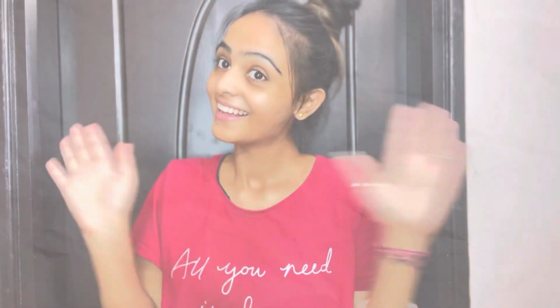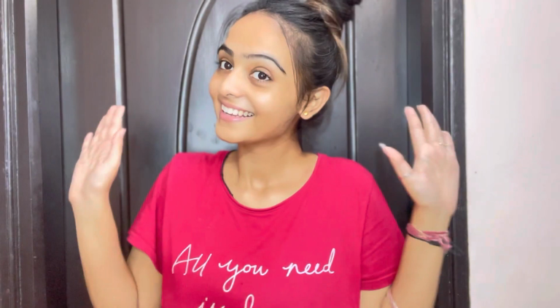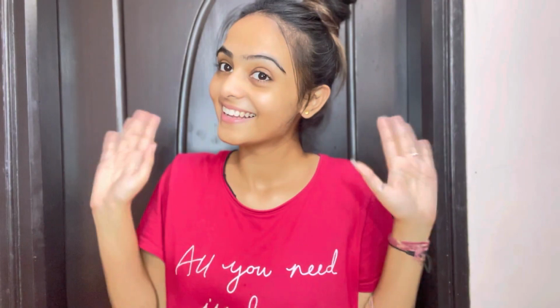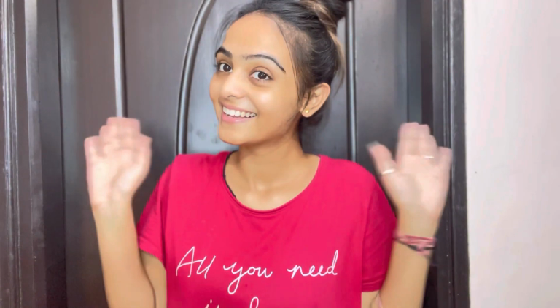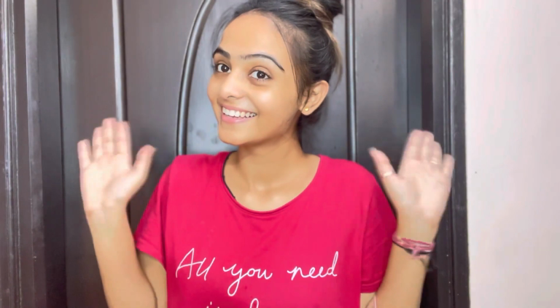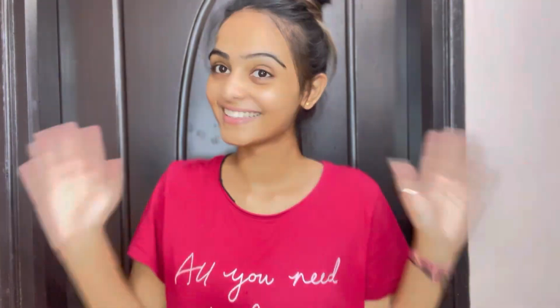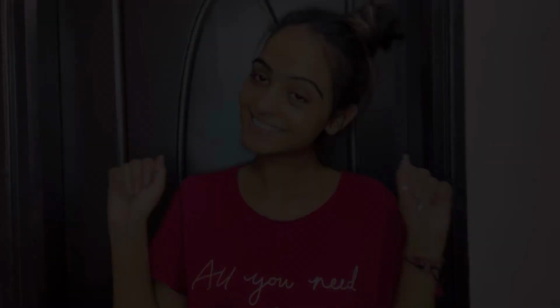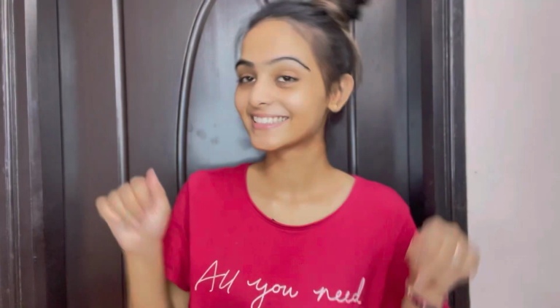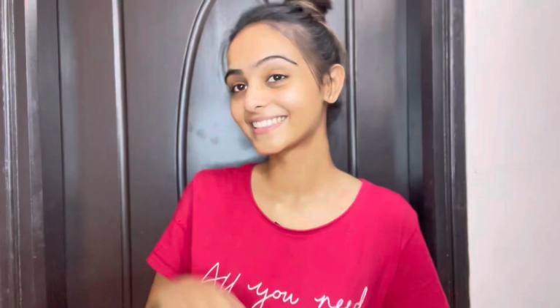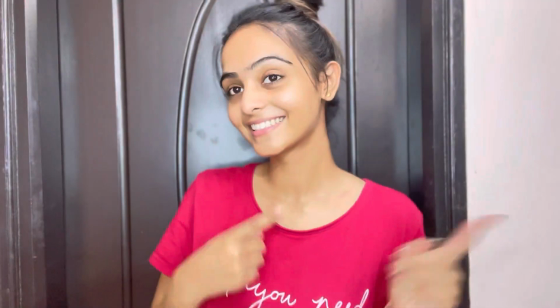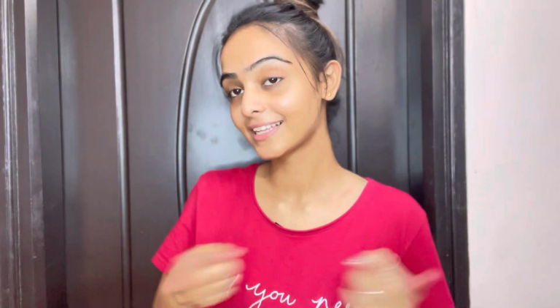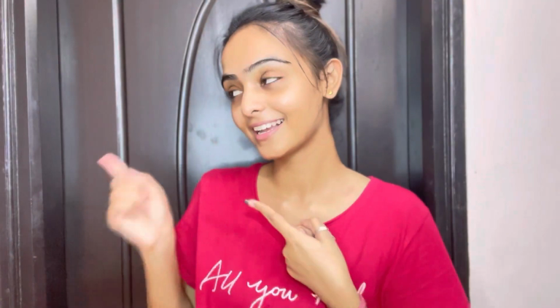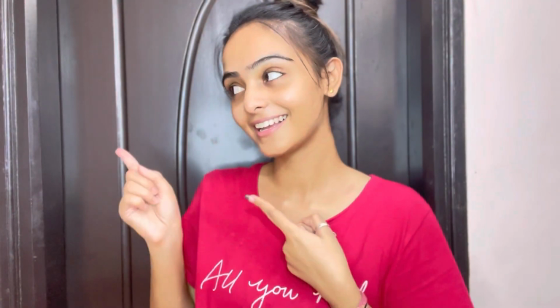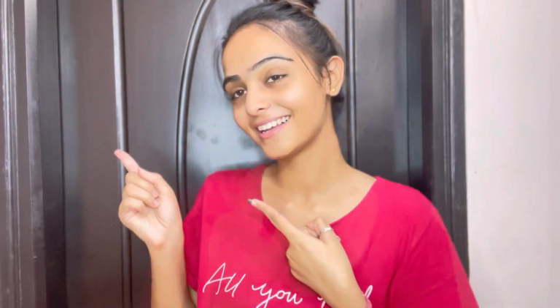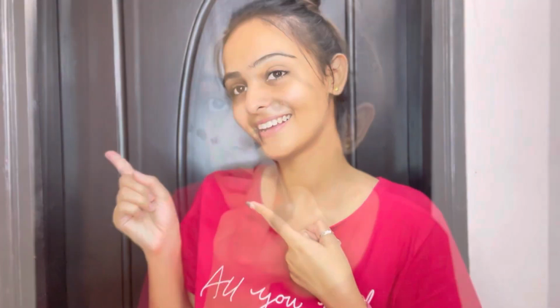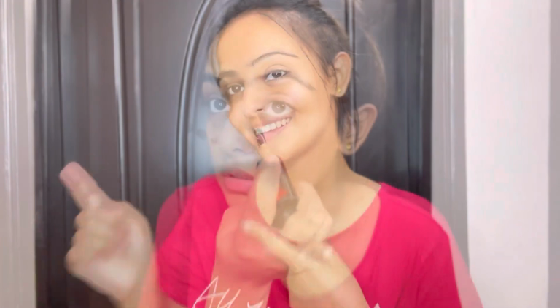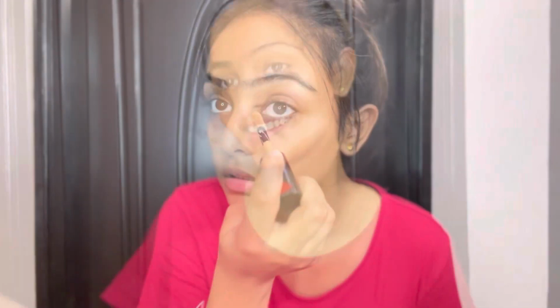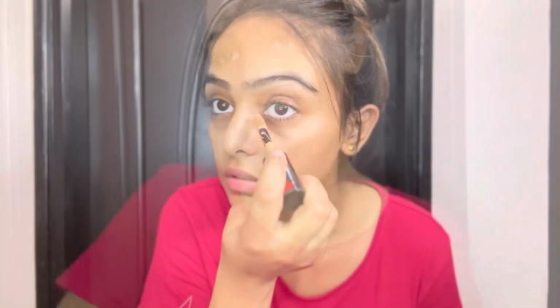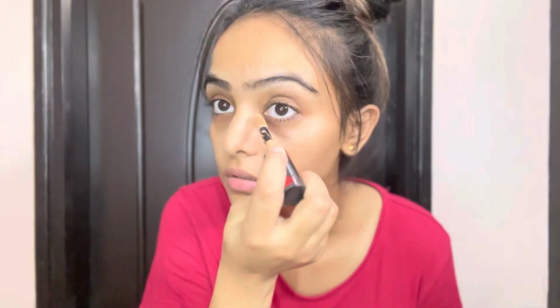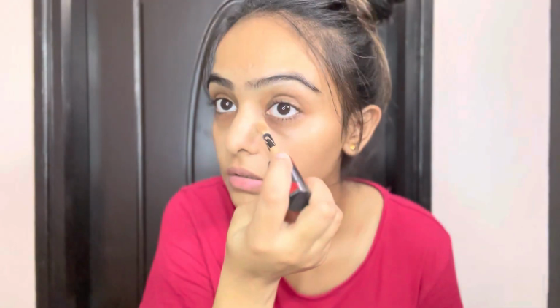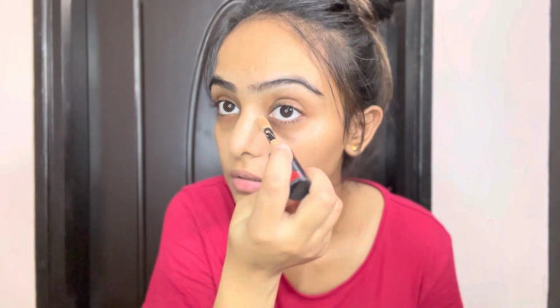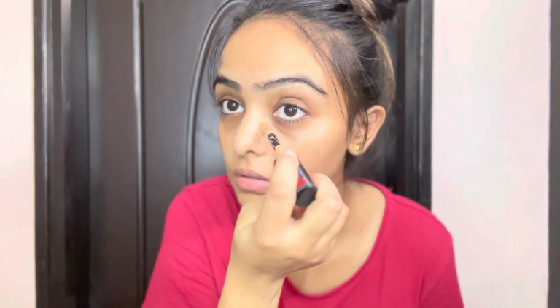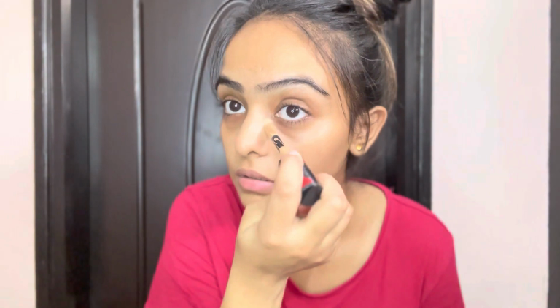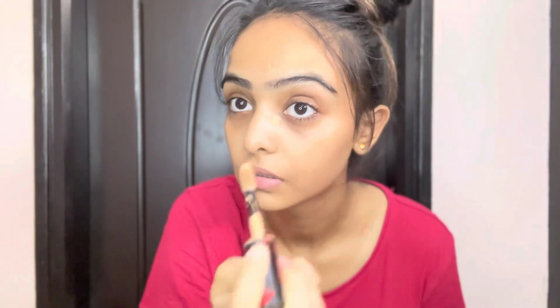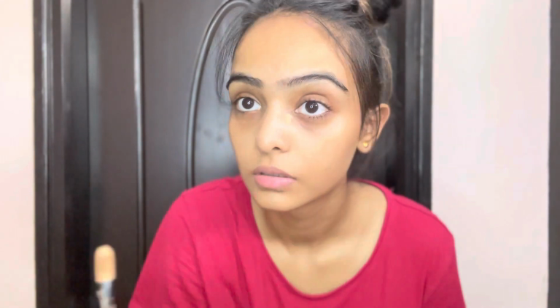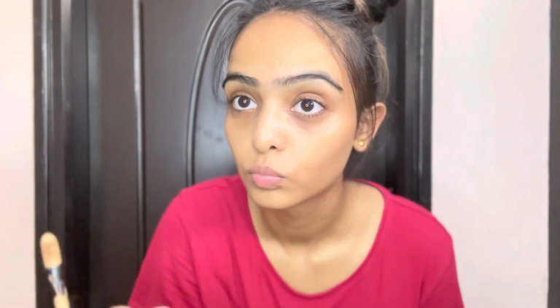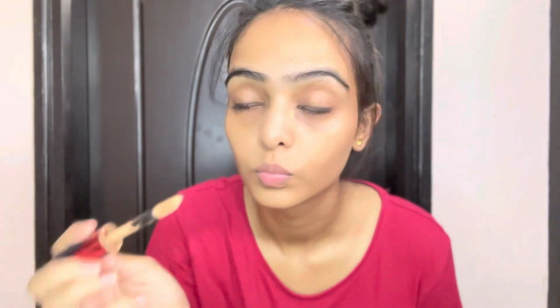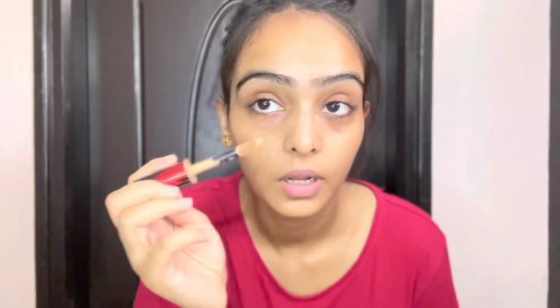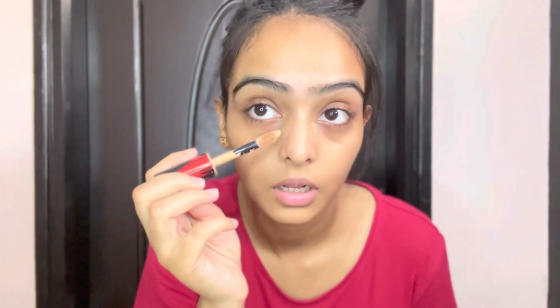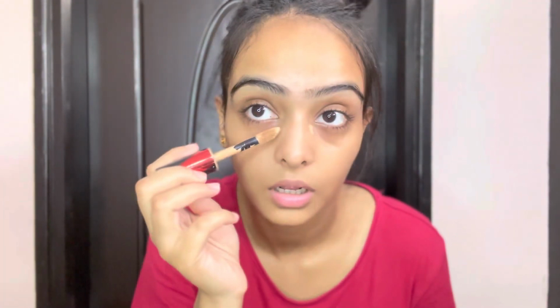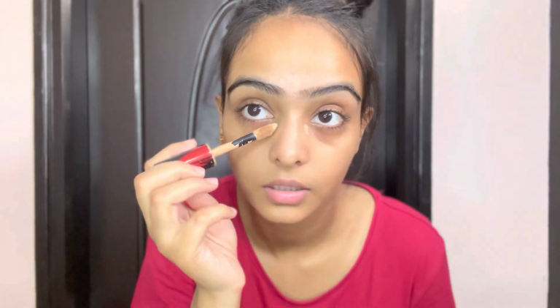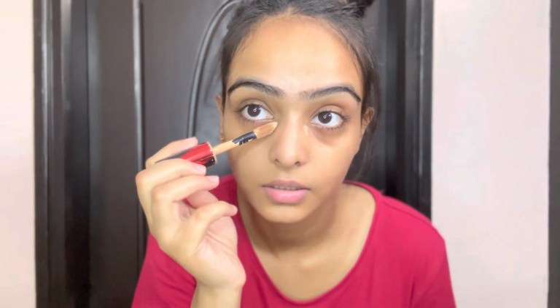Hi guys, welcome back. Today I'm going to do my go-to makeup.